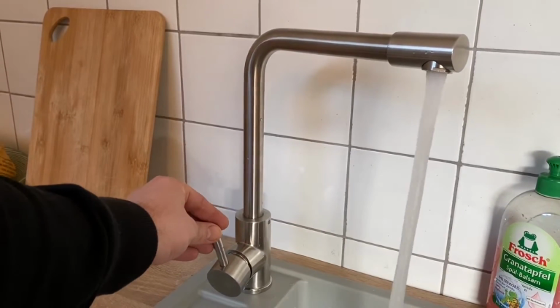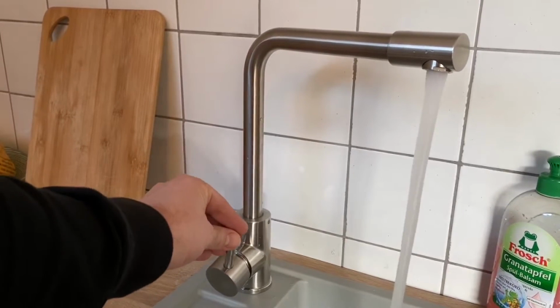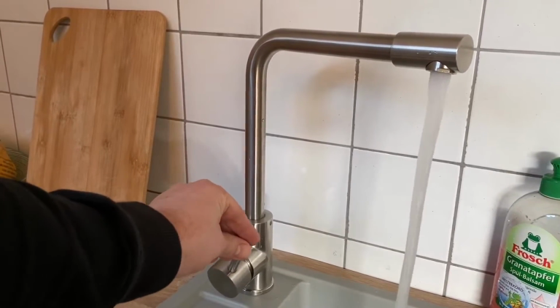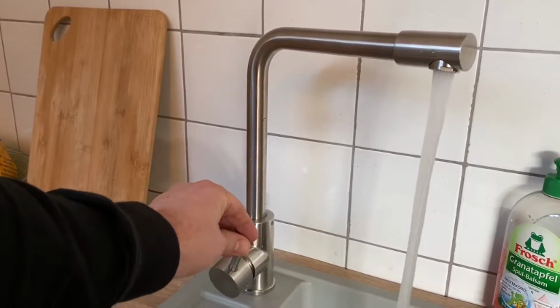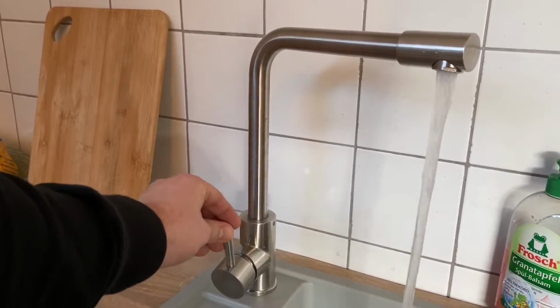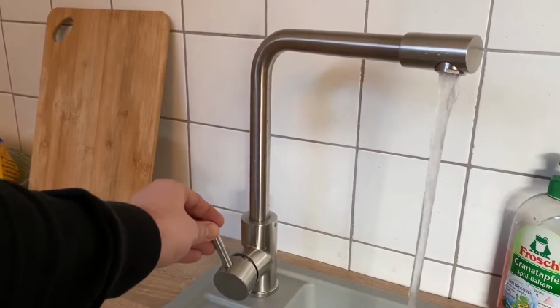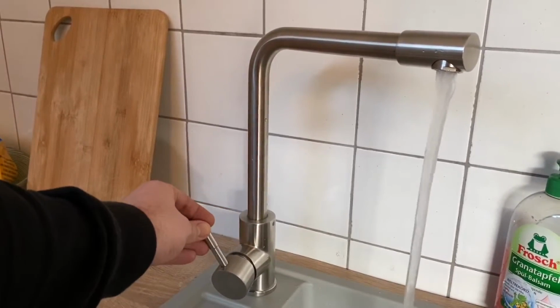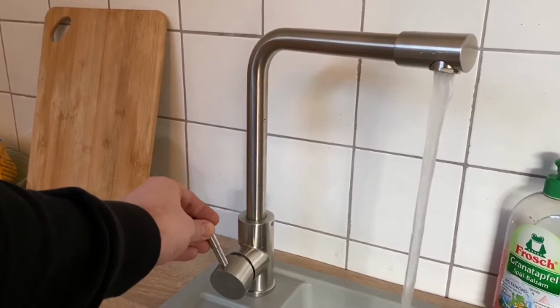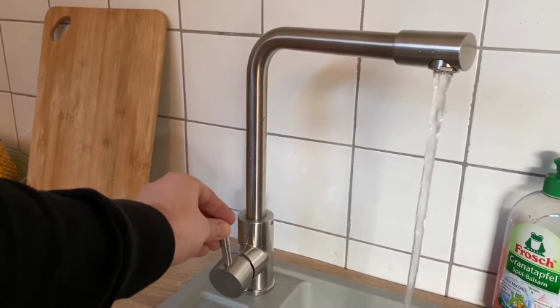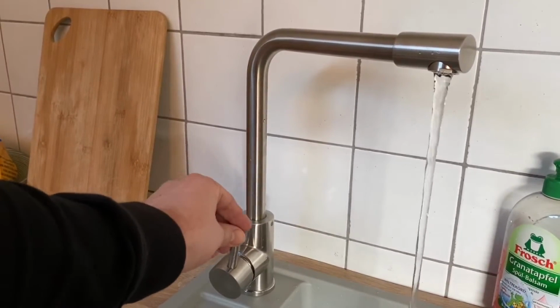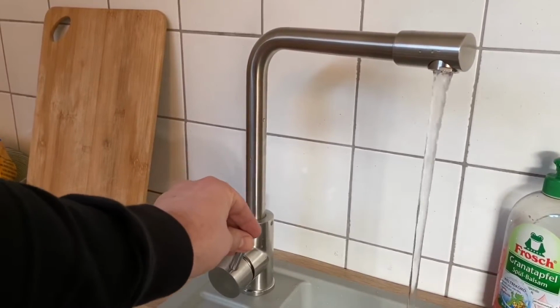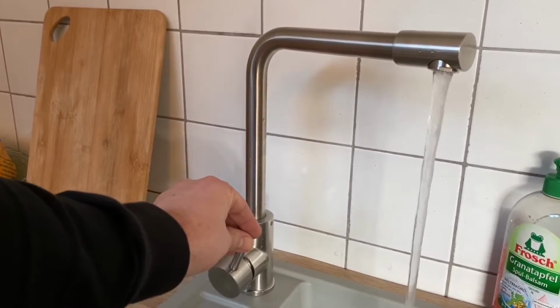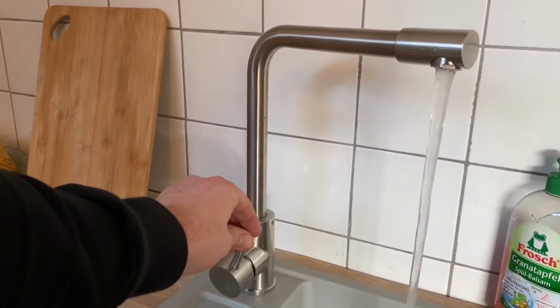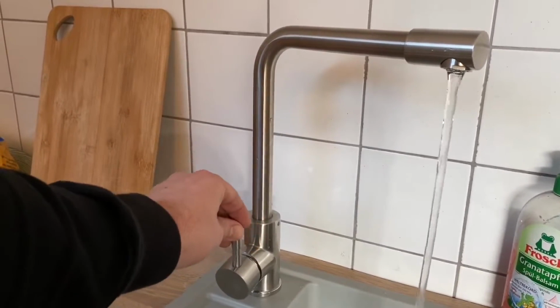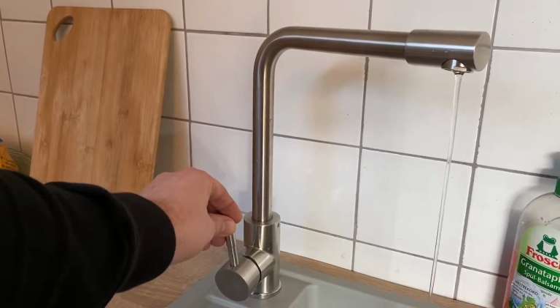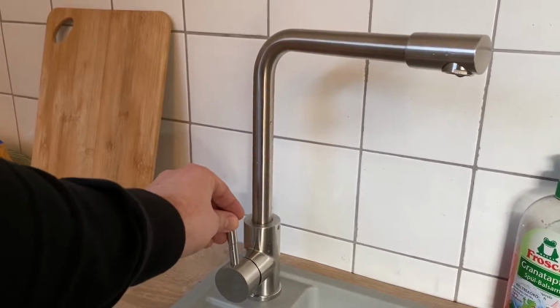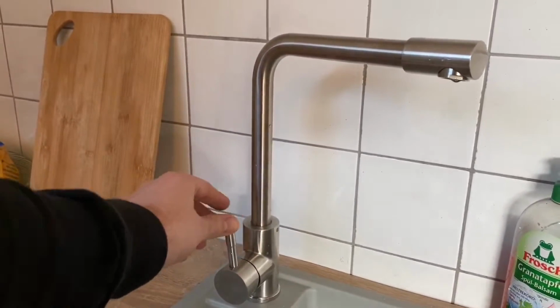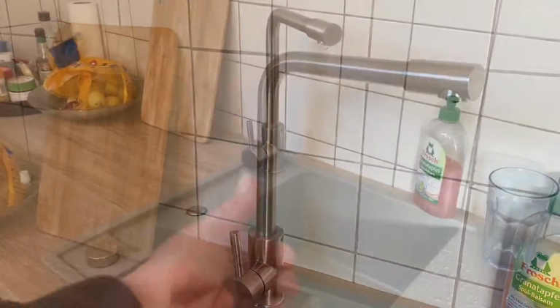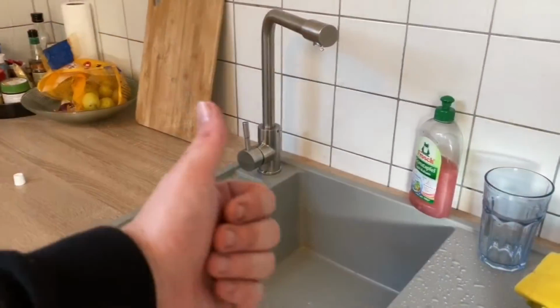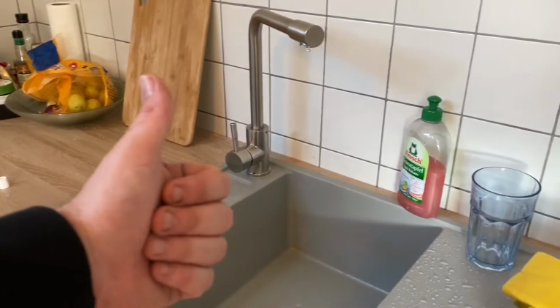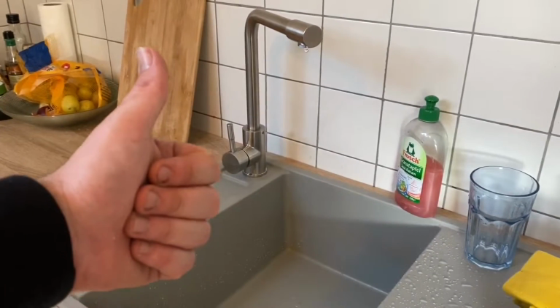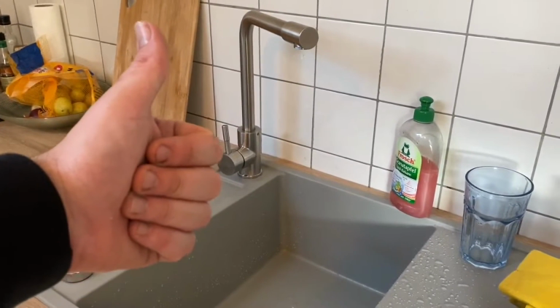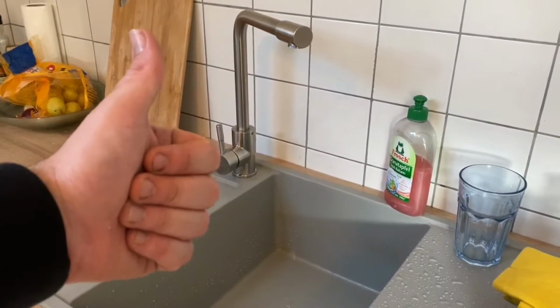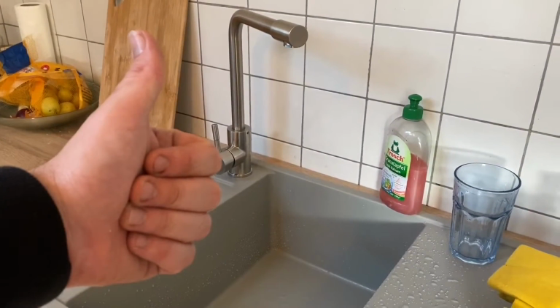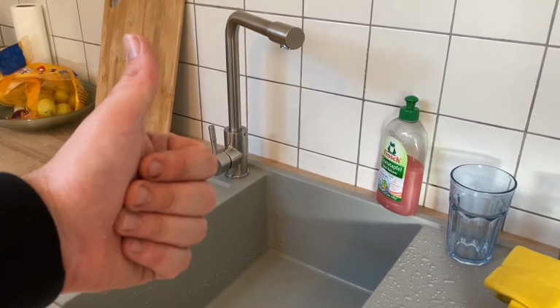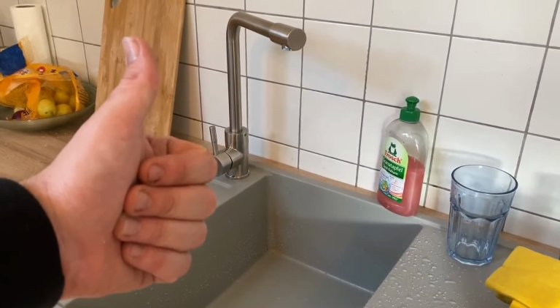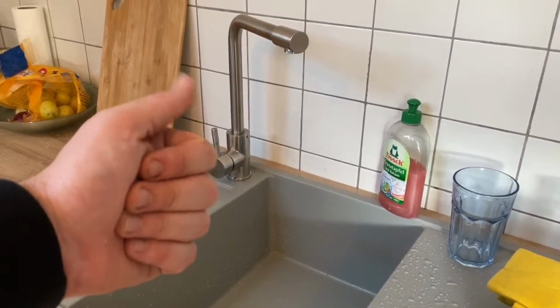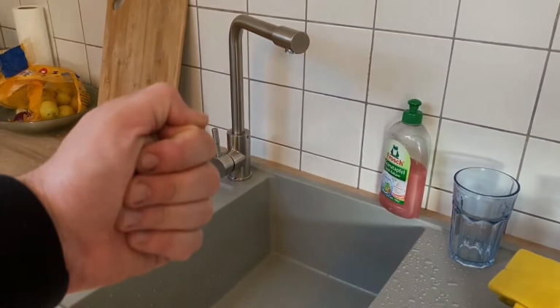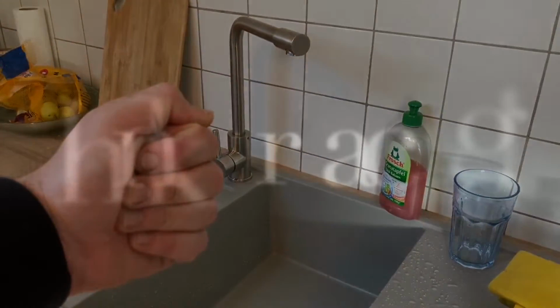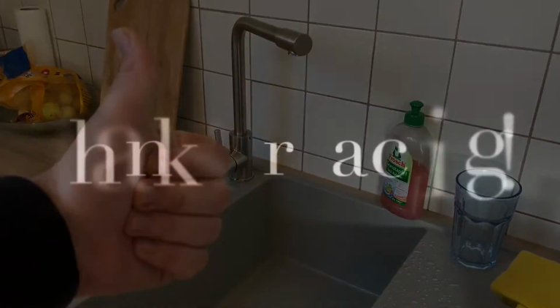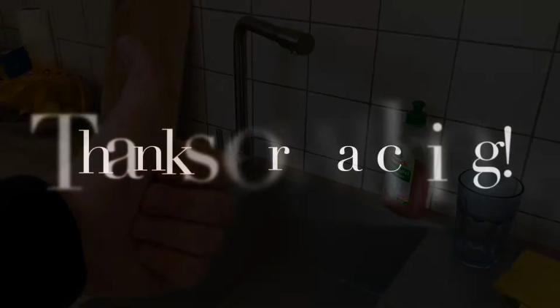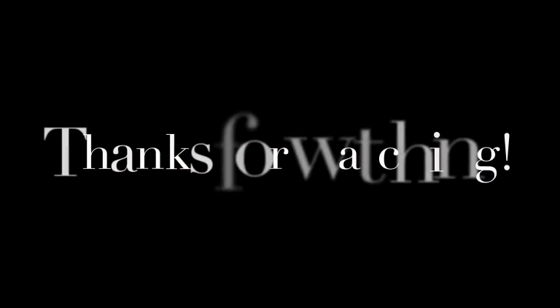Now you can start and have fun with this VOOS 304 high-pressure kitchen tap with brushed stainless steel sink mixer. That's how it works — let's install it now. Thanks for watching, please subscribe and leave positive feedback. Hope to see you again on my channel soon.